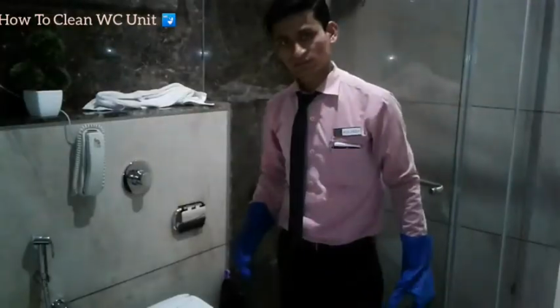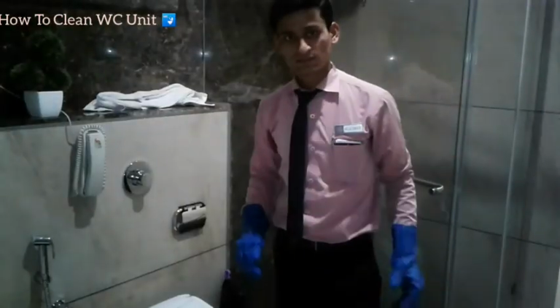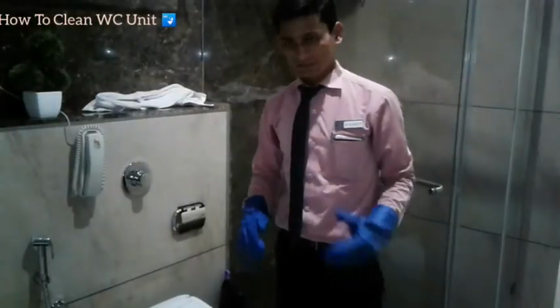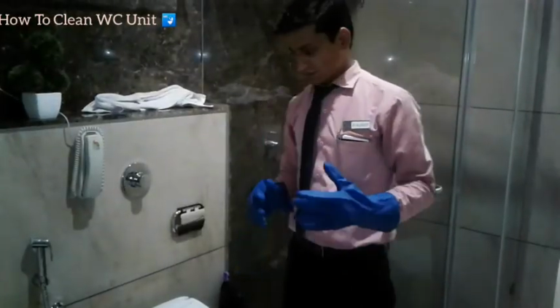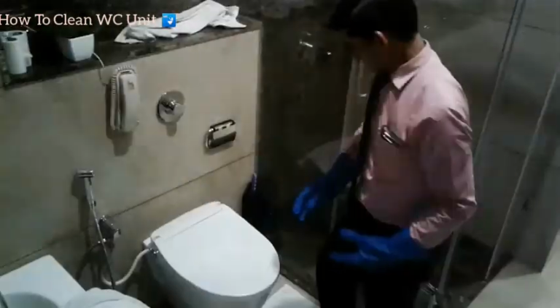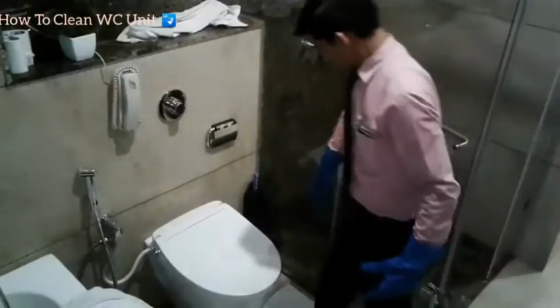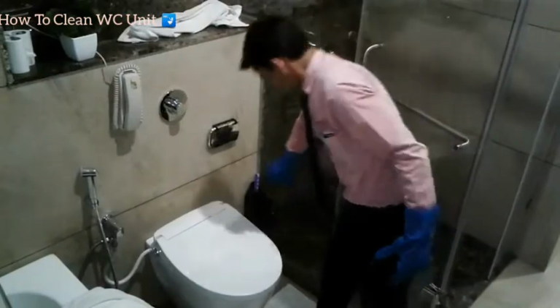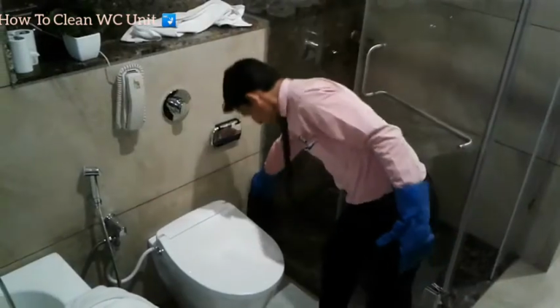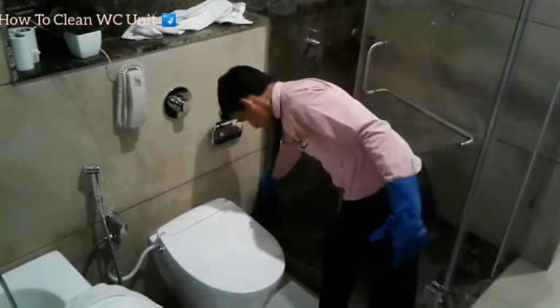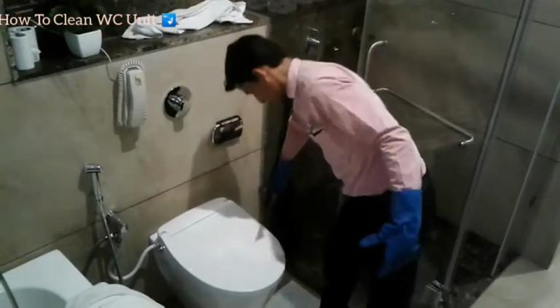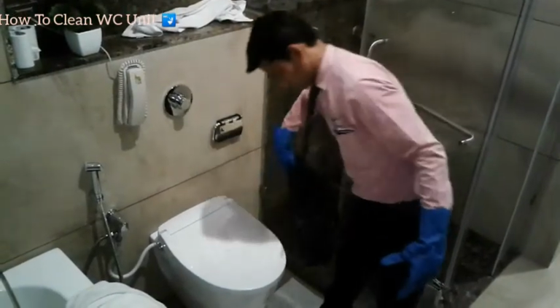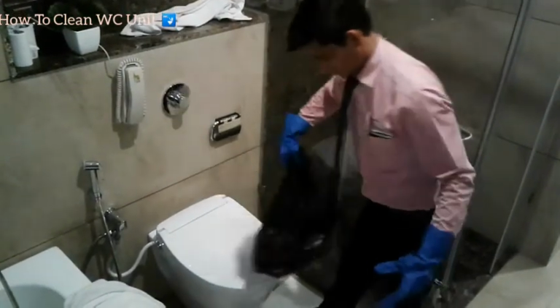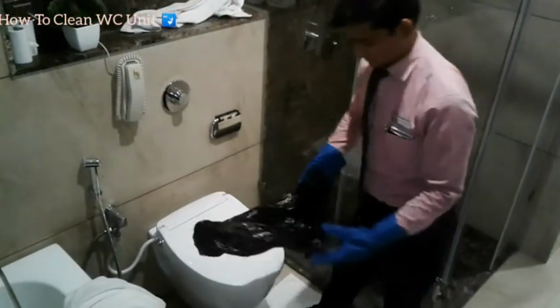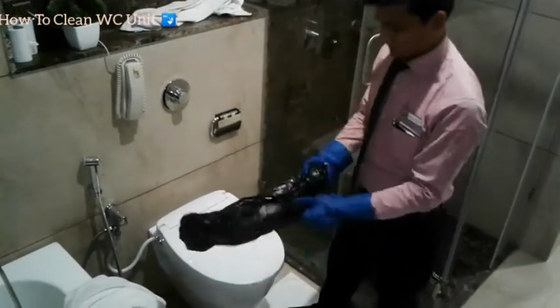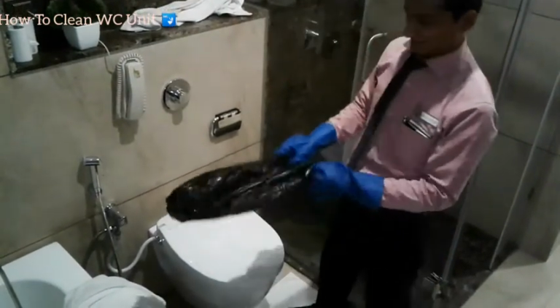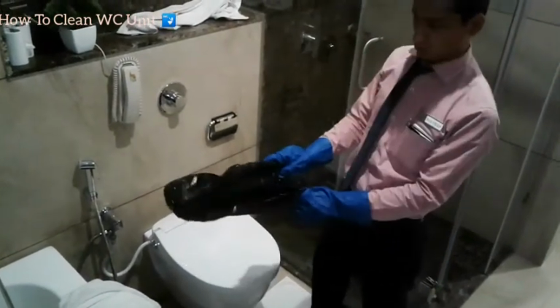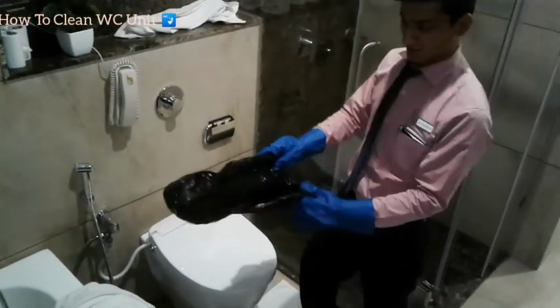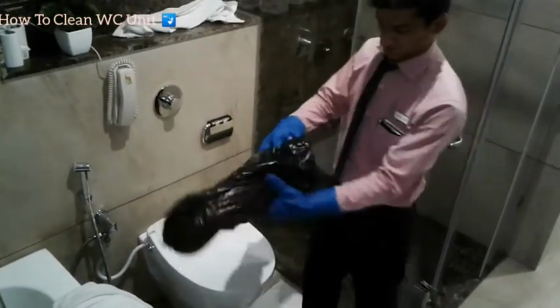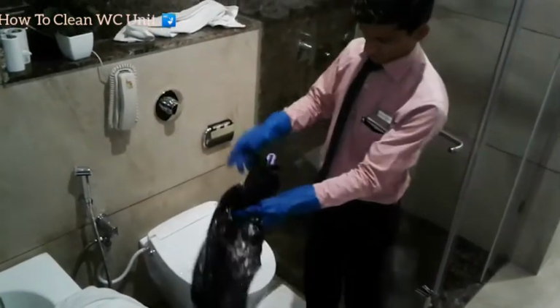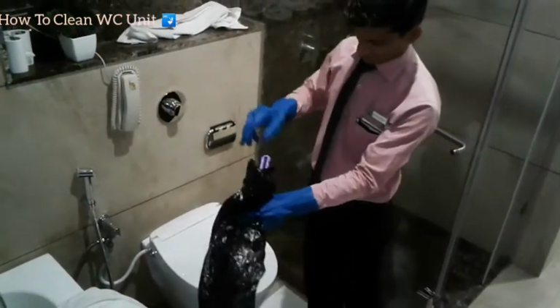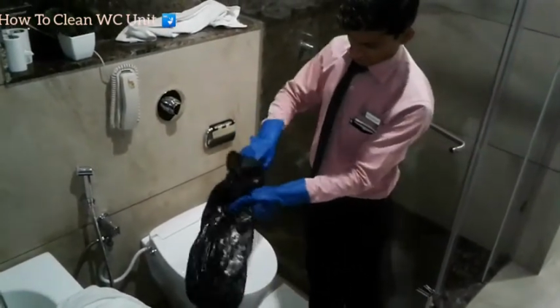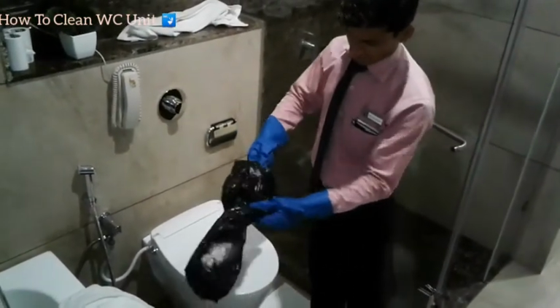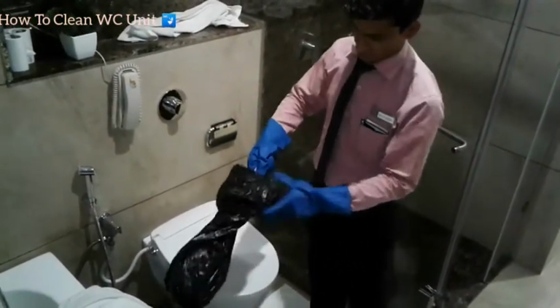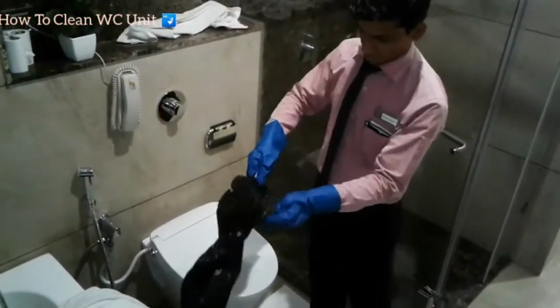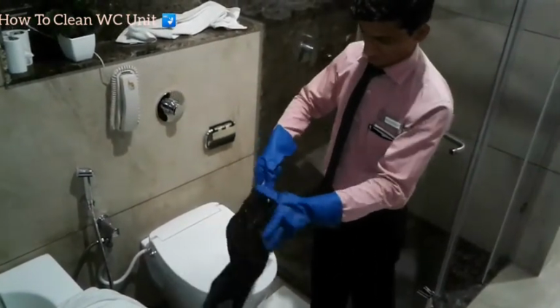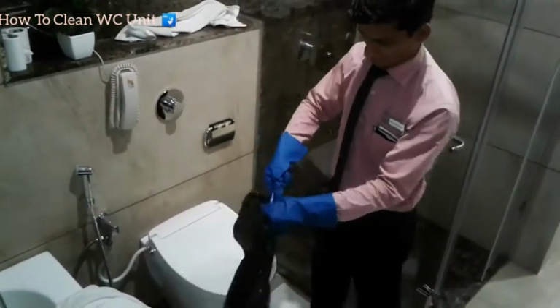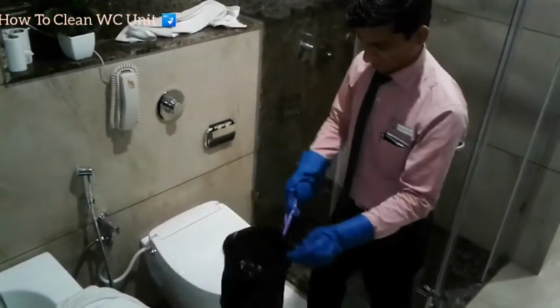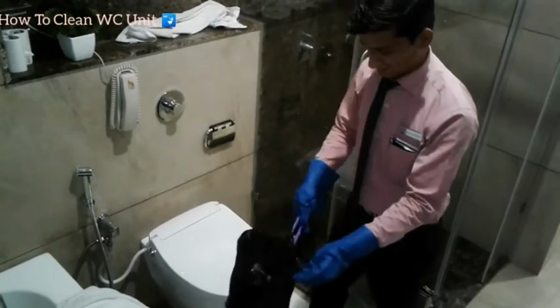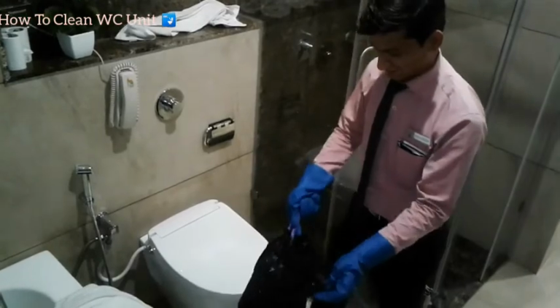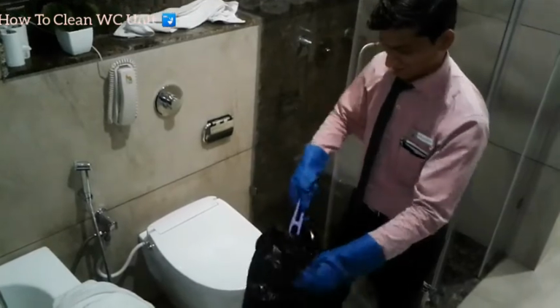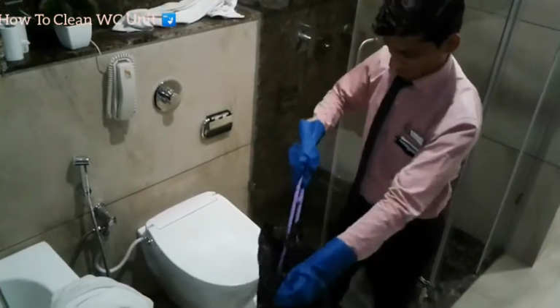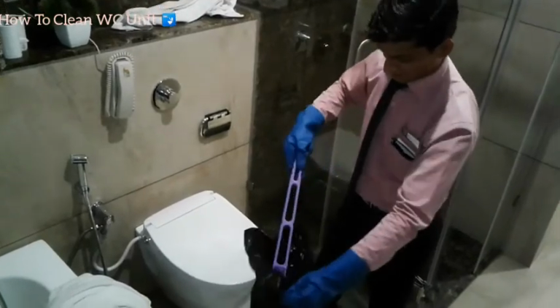This is a WC brush. I covered this — it is used to clean inside the WC bowl and to remove dirt and stains from the bowl.